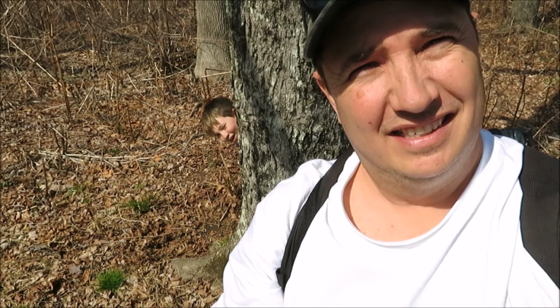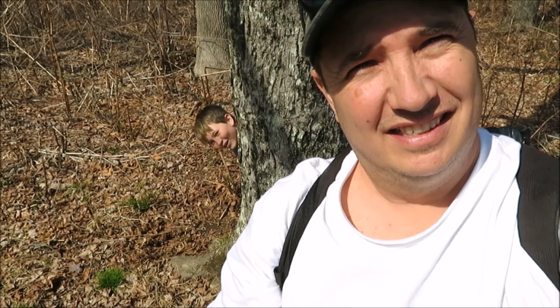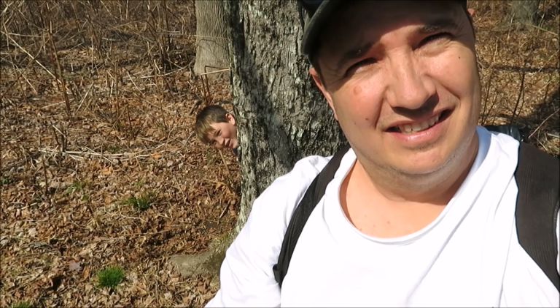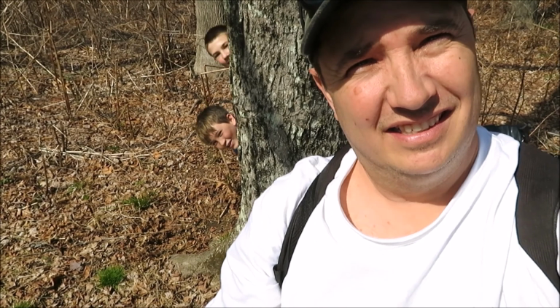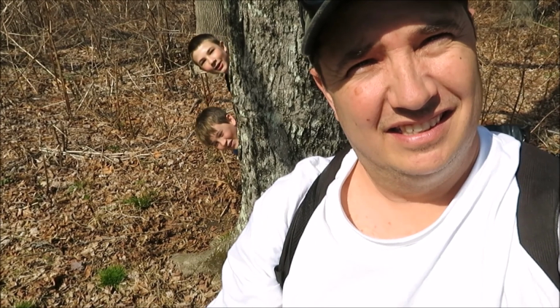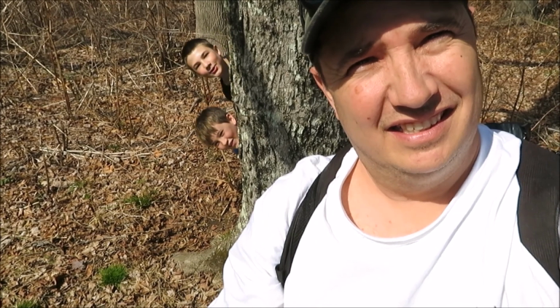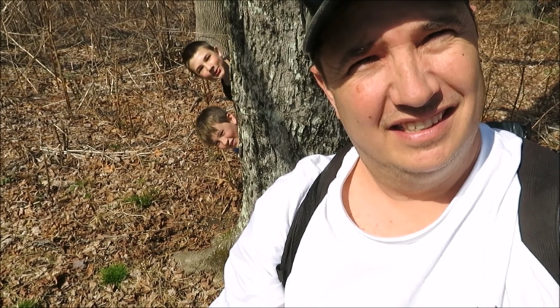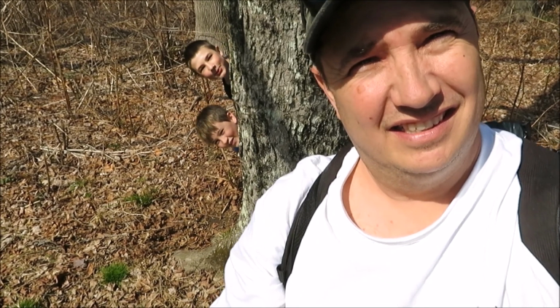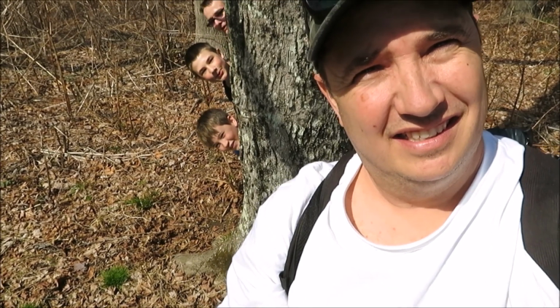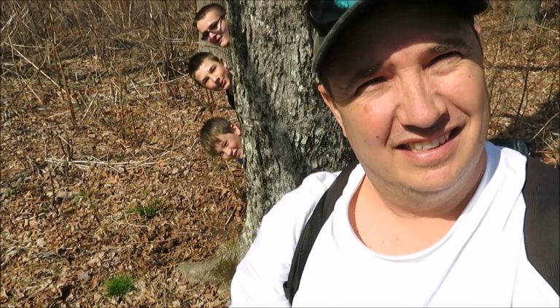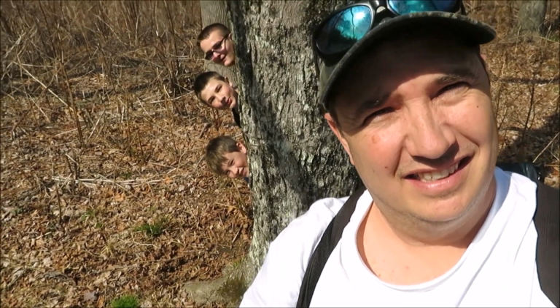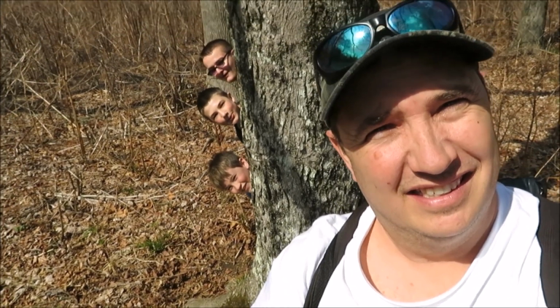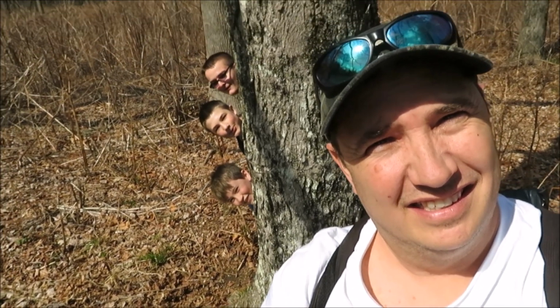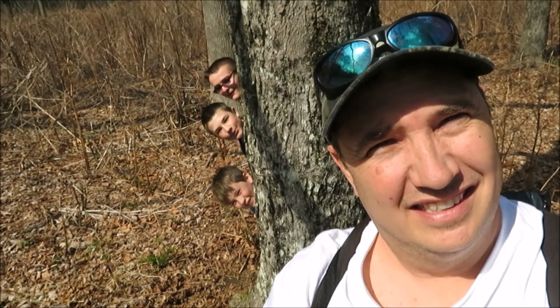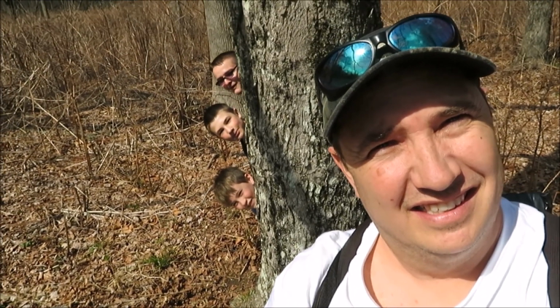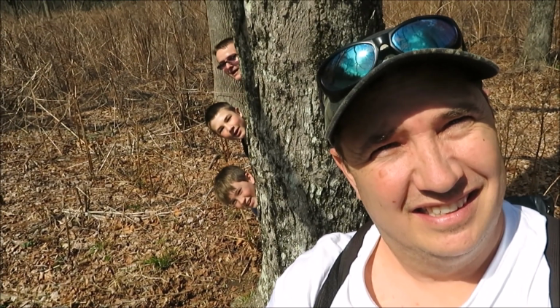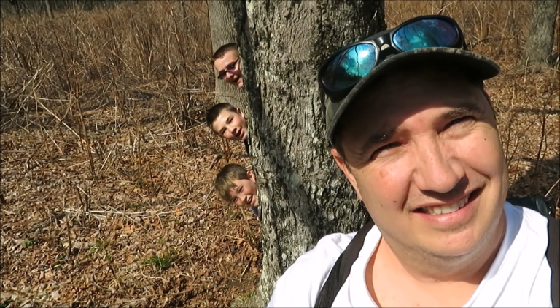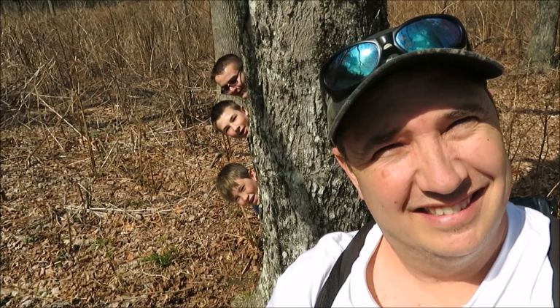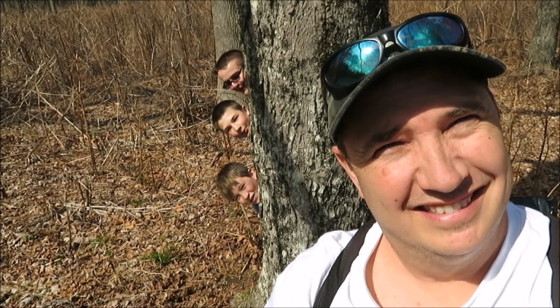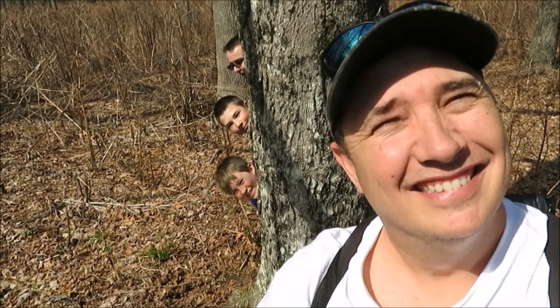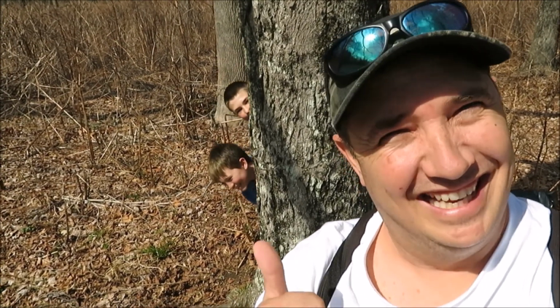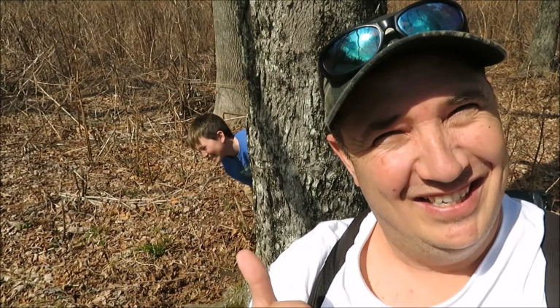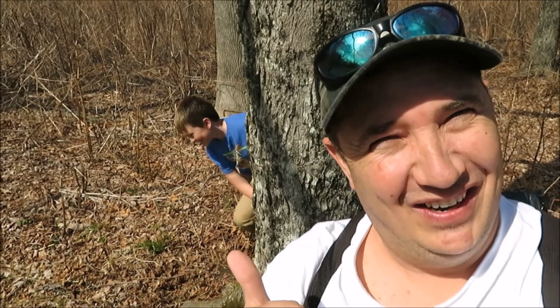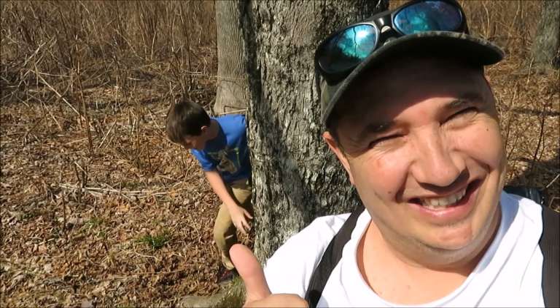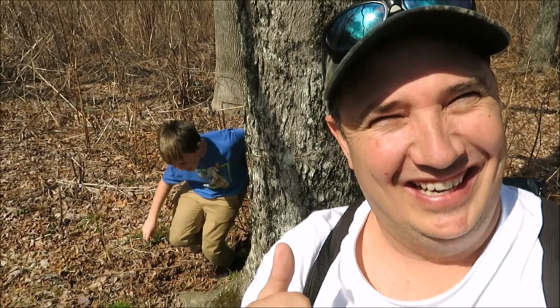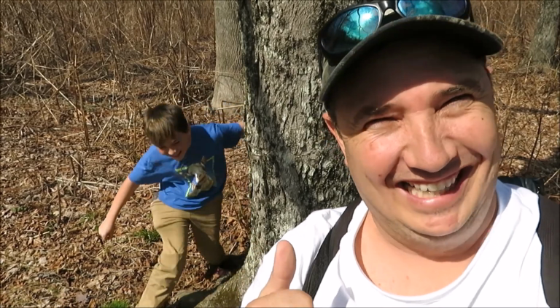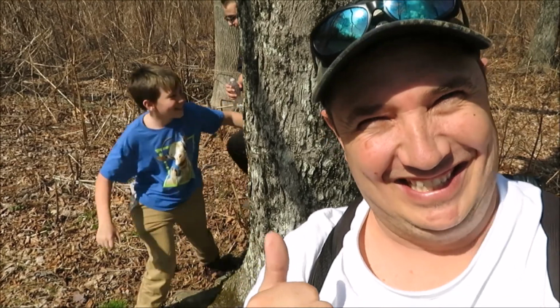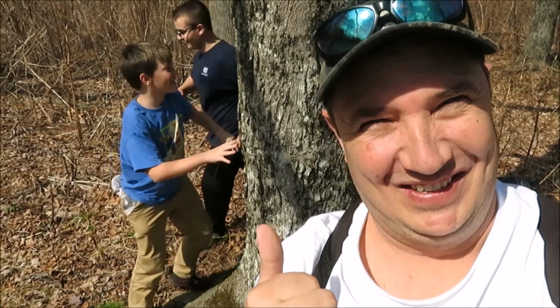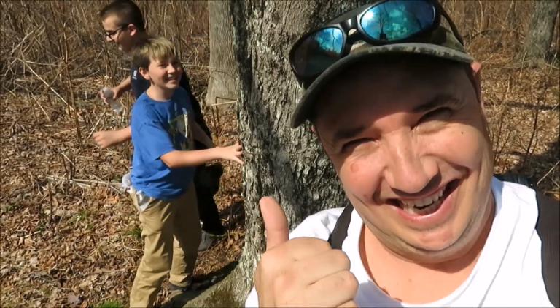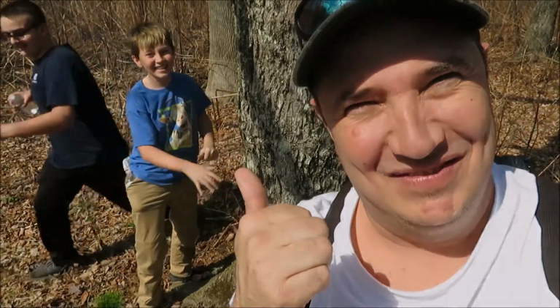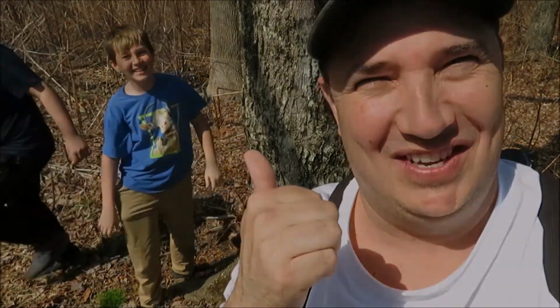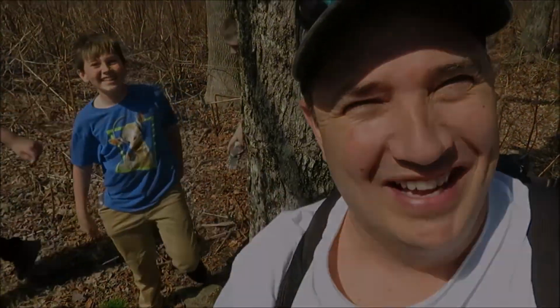Hello. Hello. Hello. All right, let's go get some stuff.